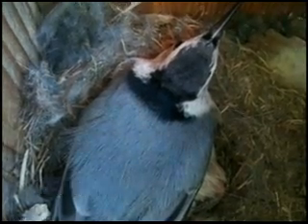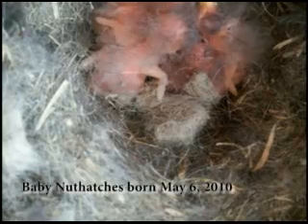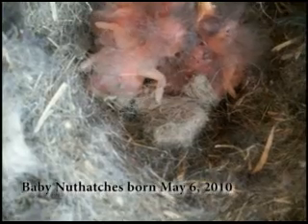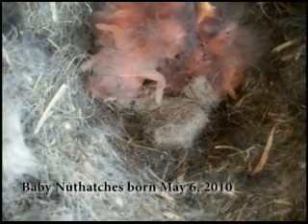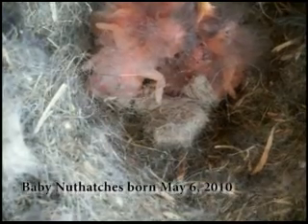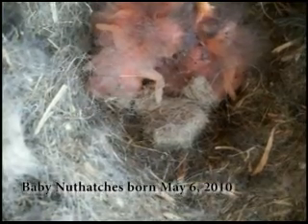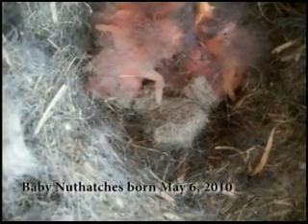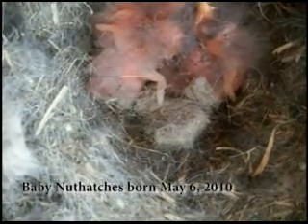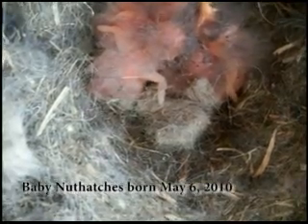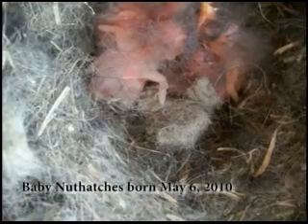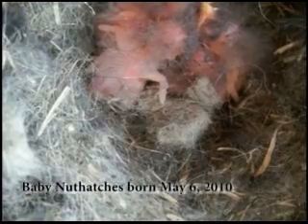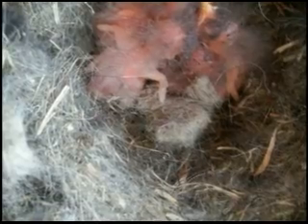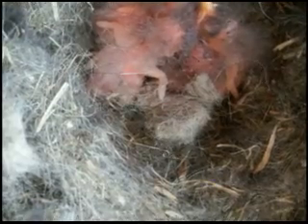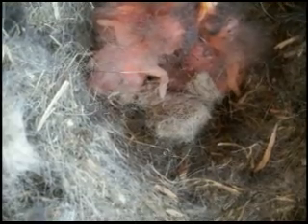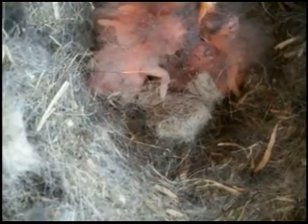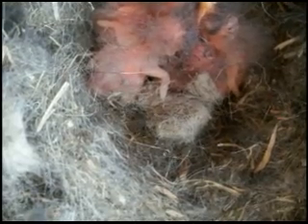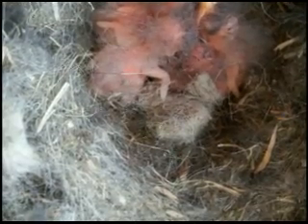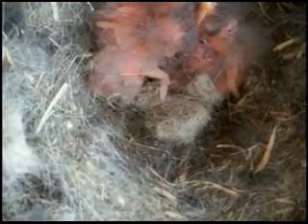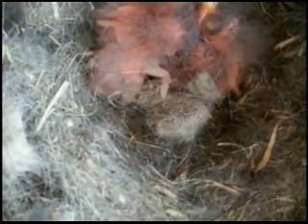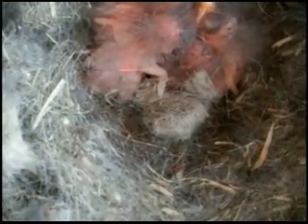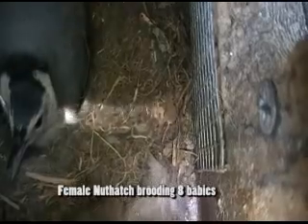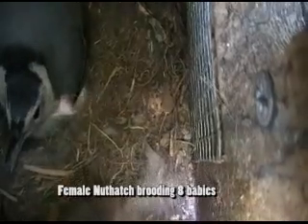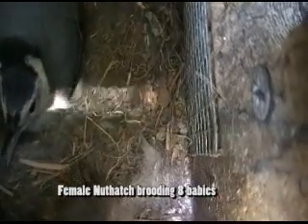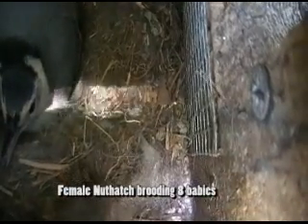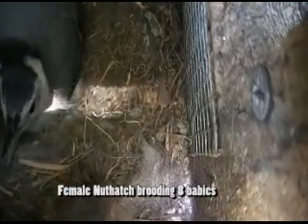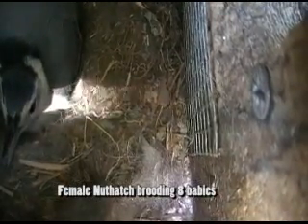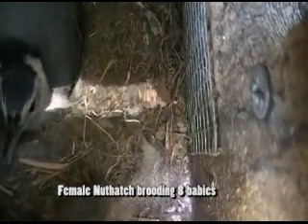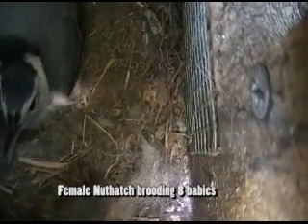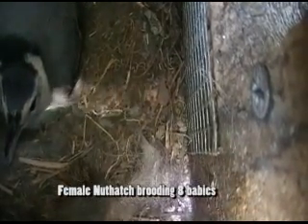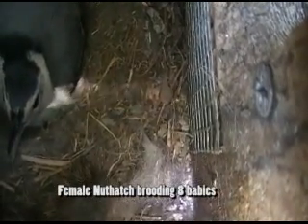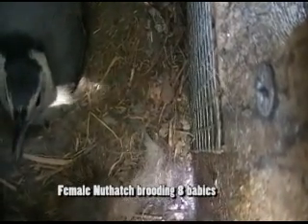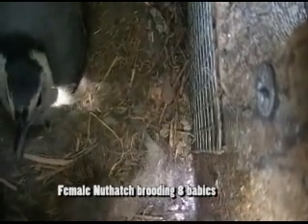Only a half a day old and it's May 6th, 2010. Protecting her babies. They're only about a day old.